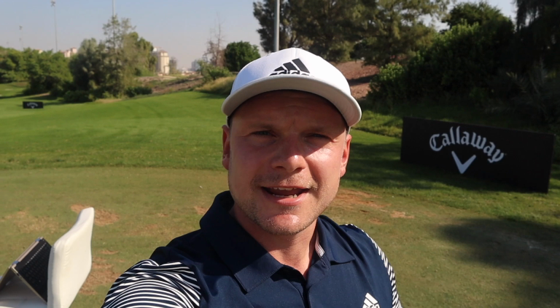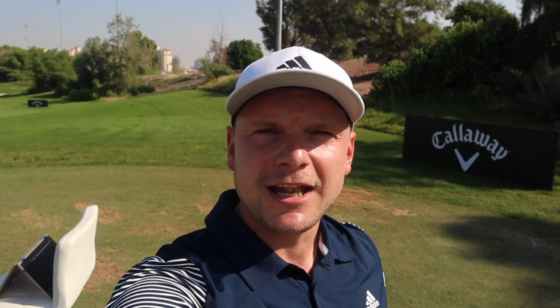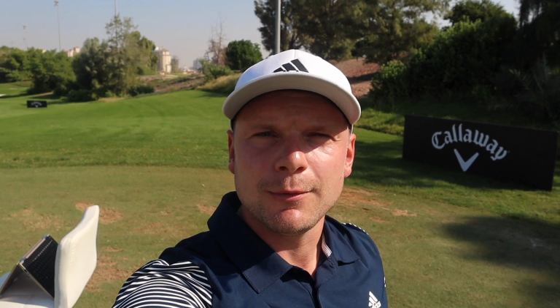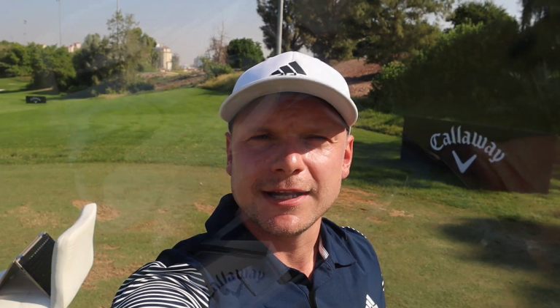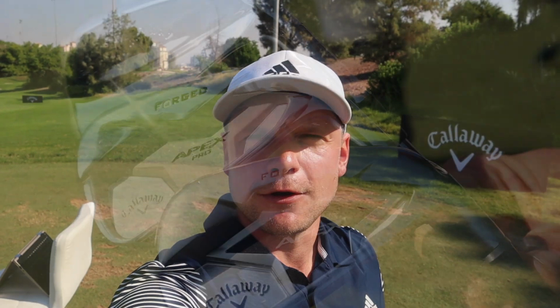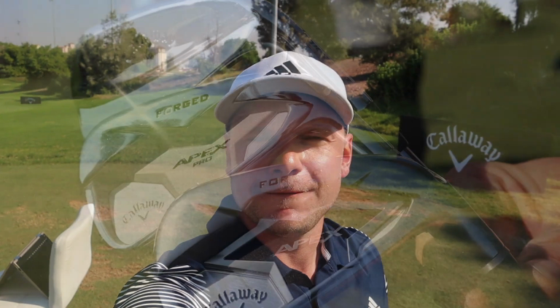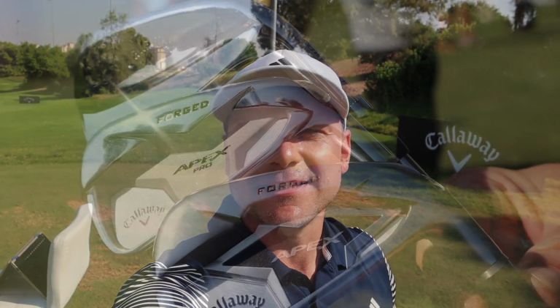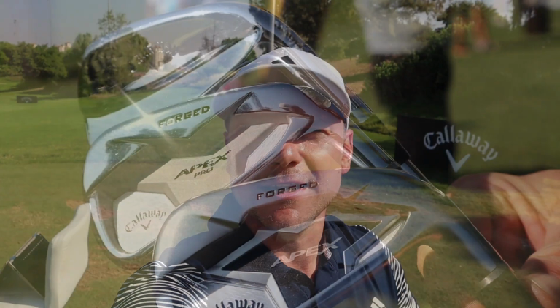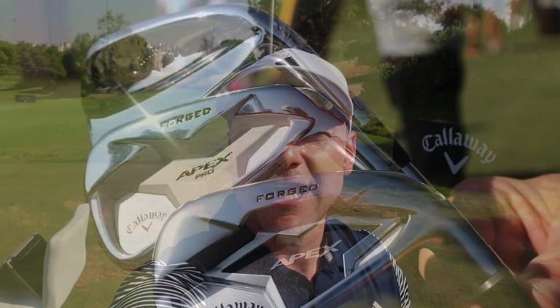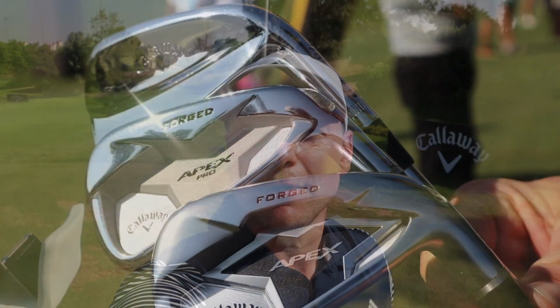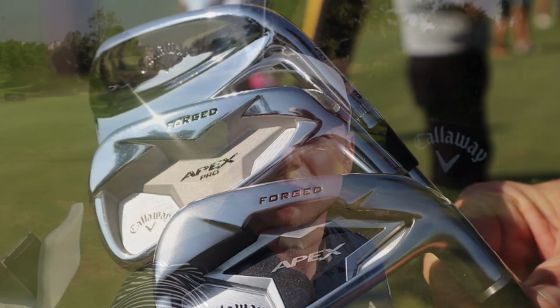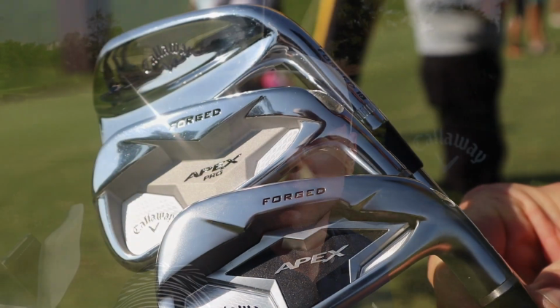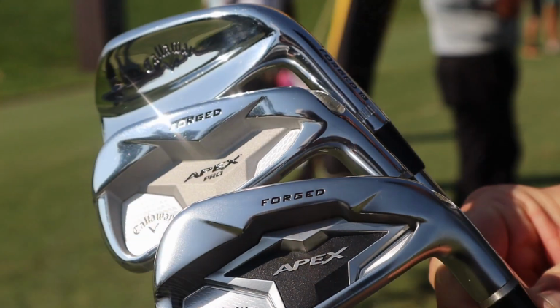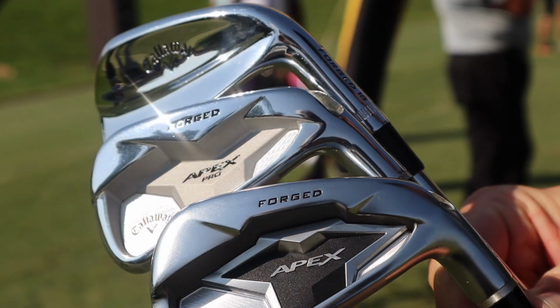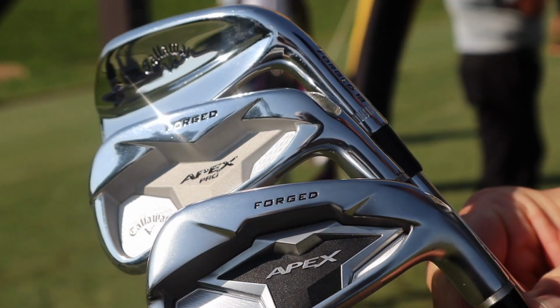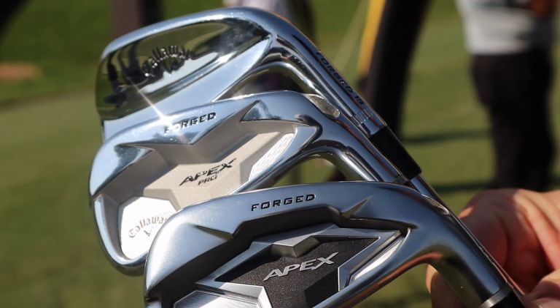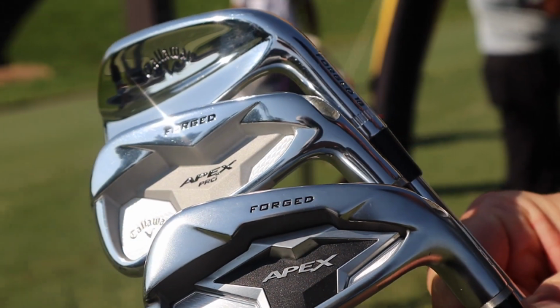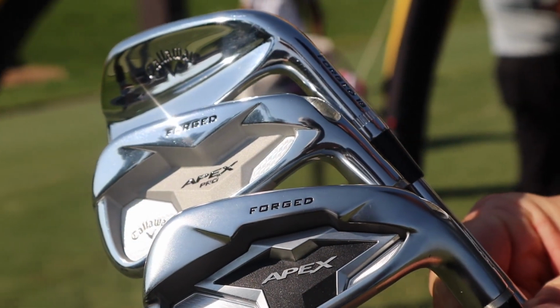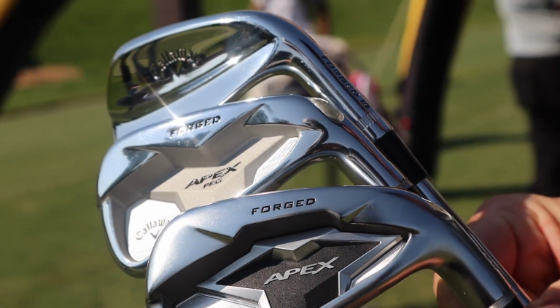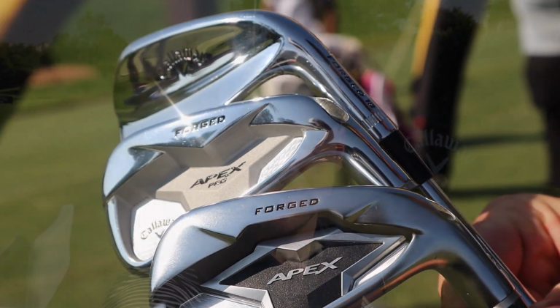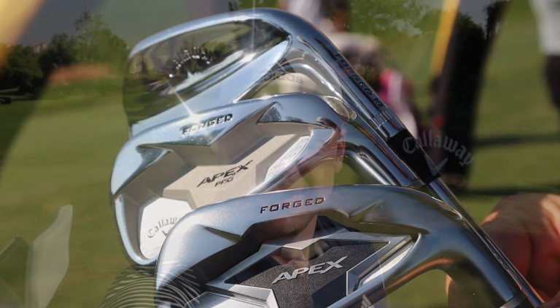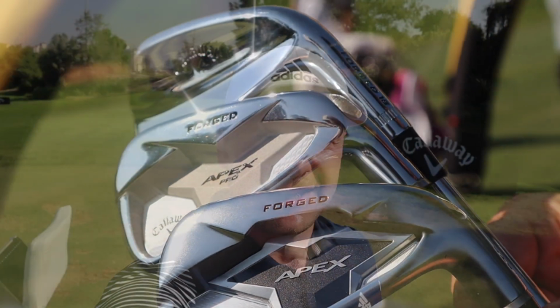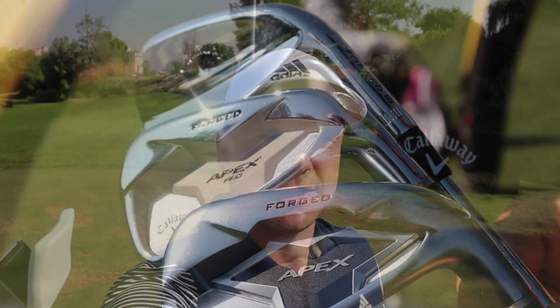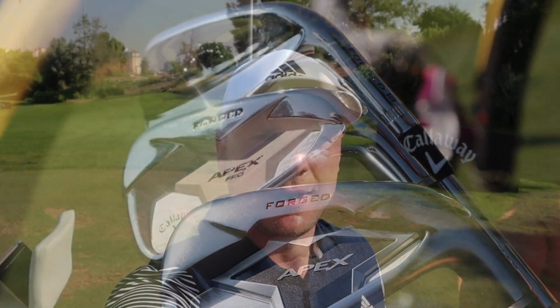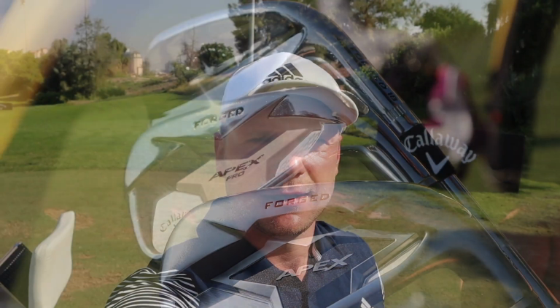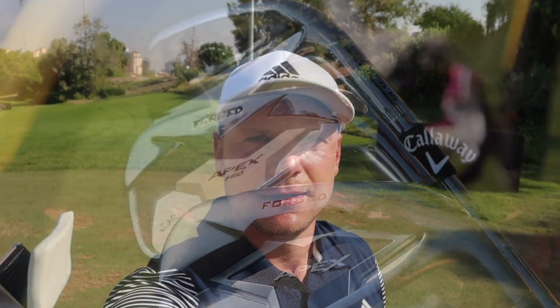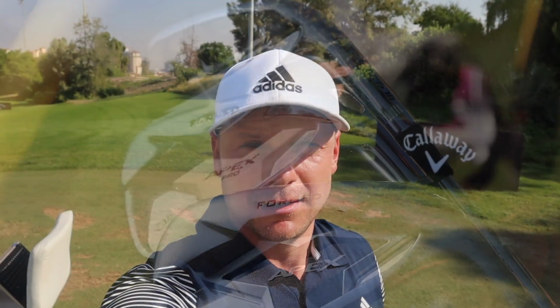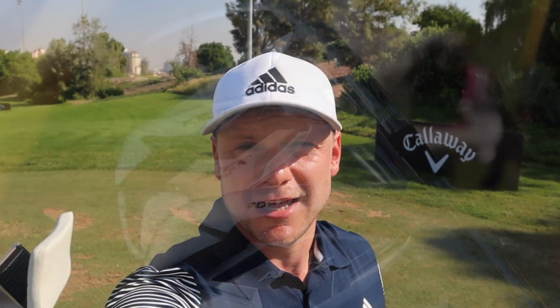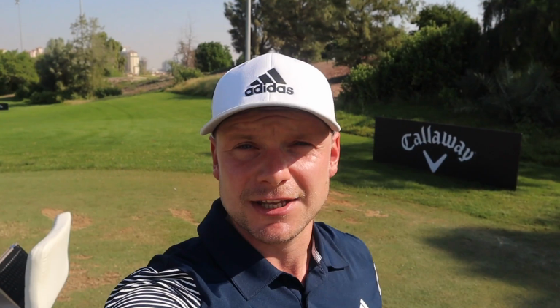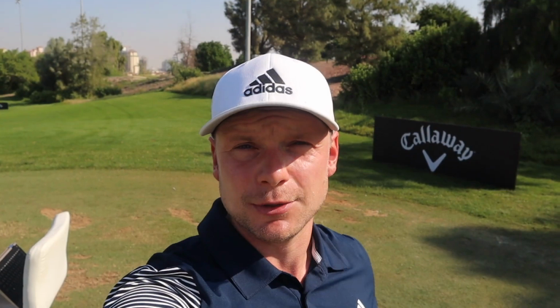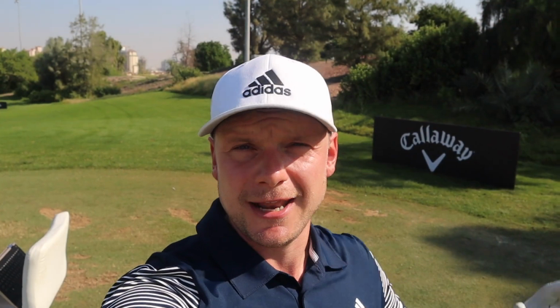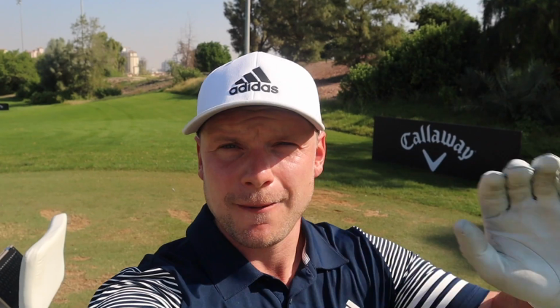A Callaway Tour fitting here on Sunday at the DP World. Let's do it, and let's do it now.